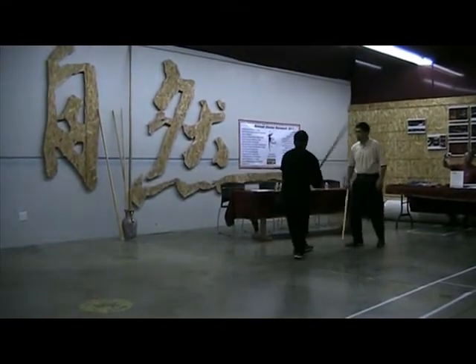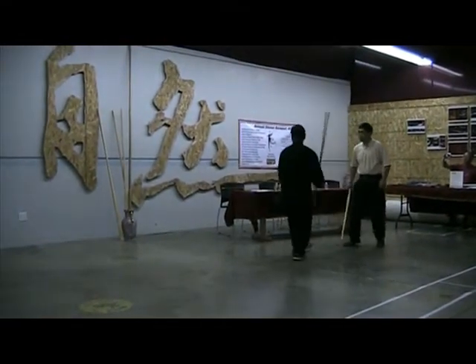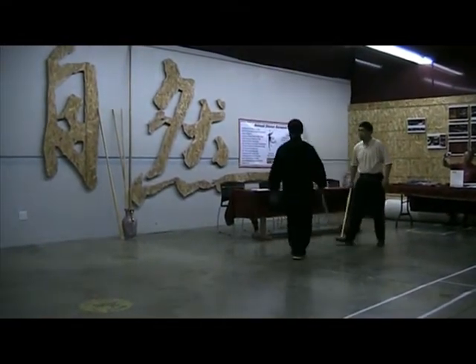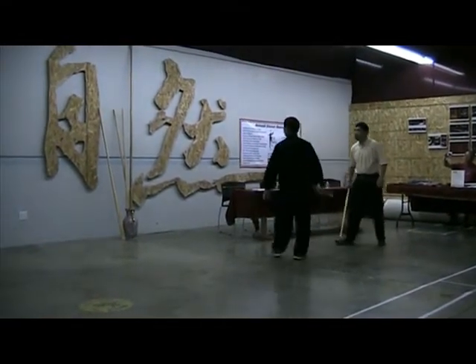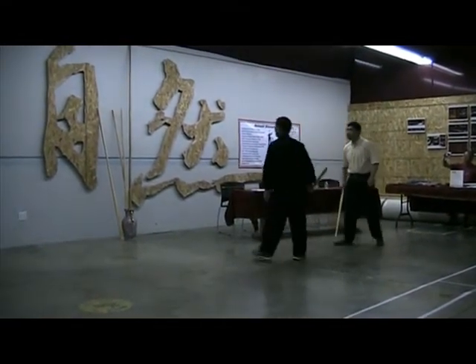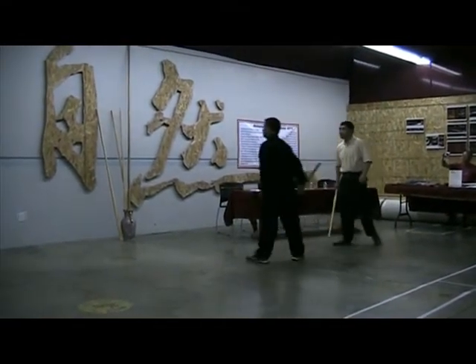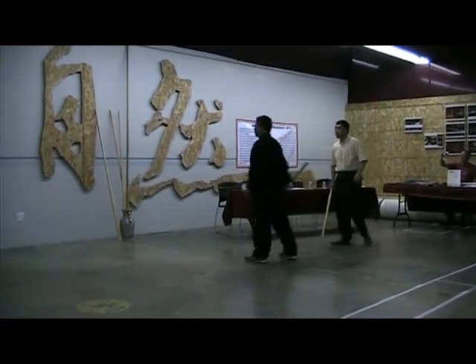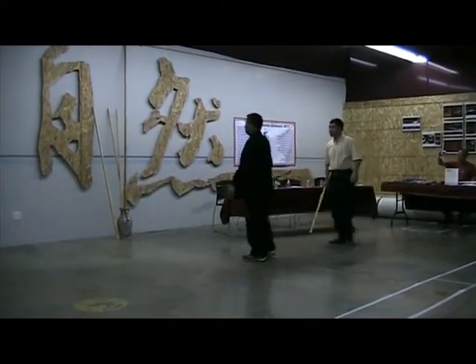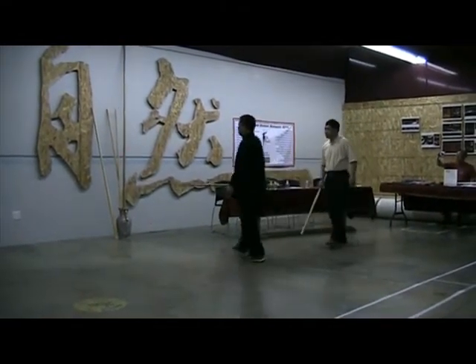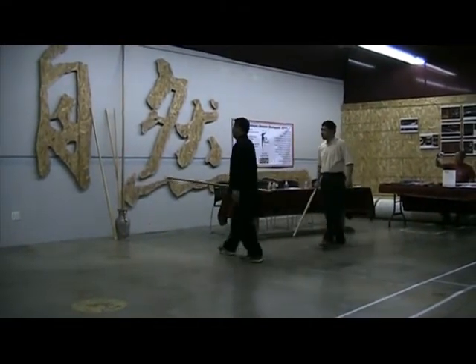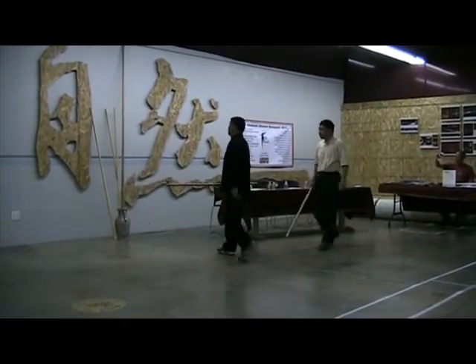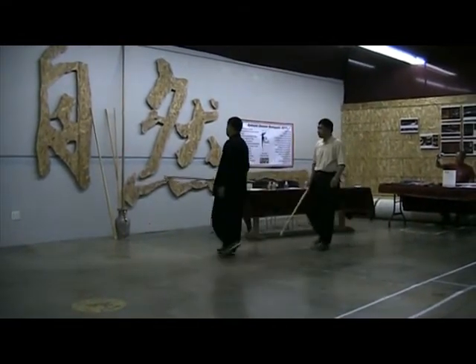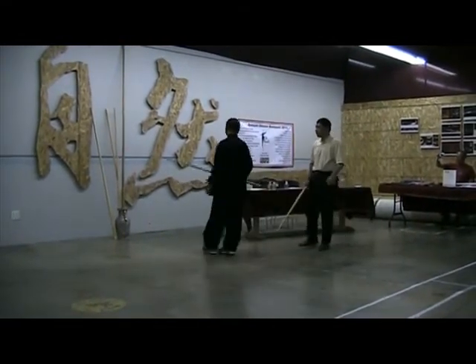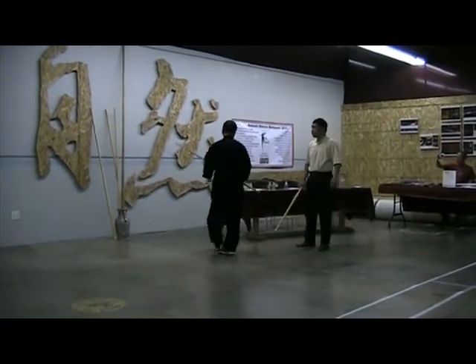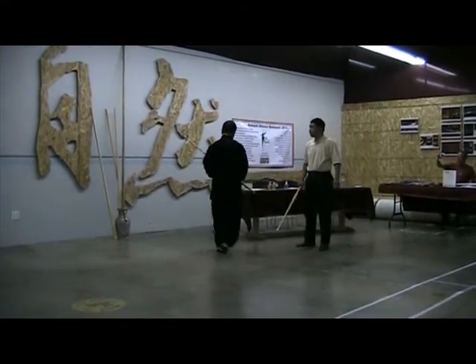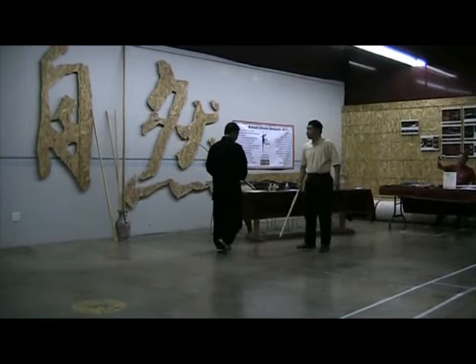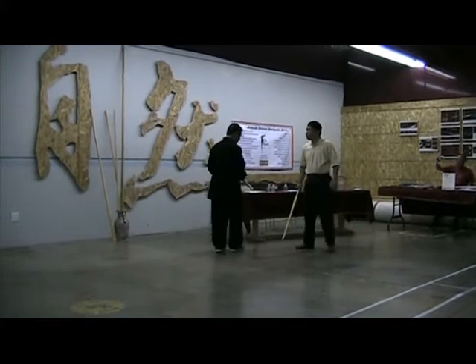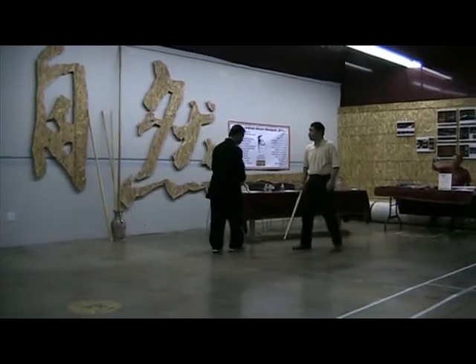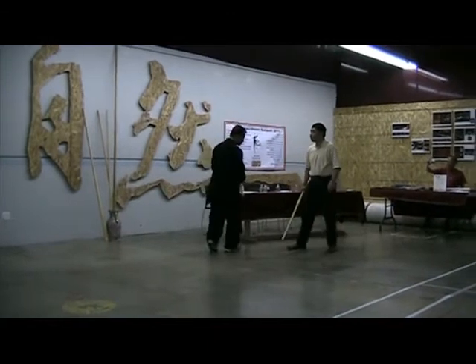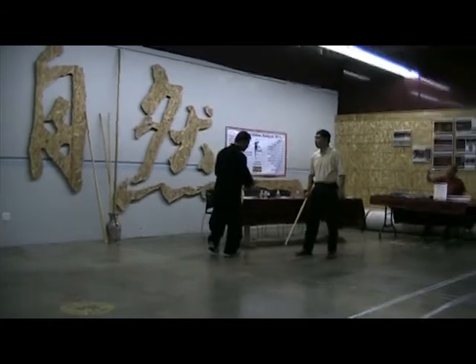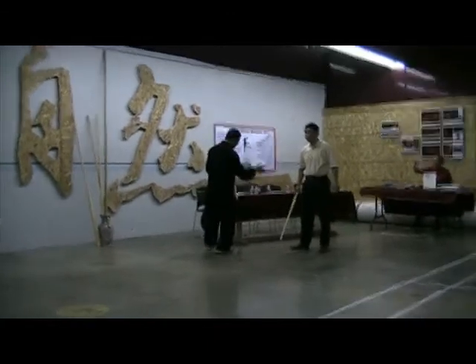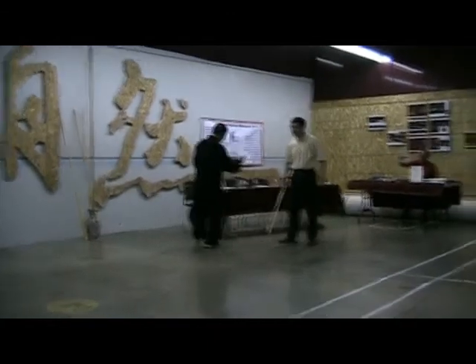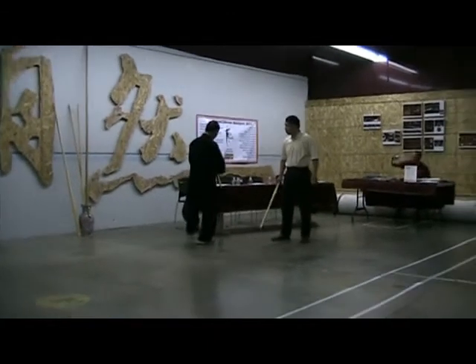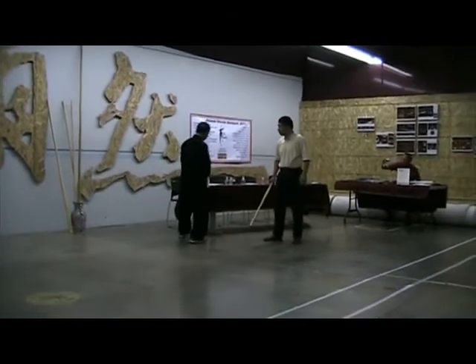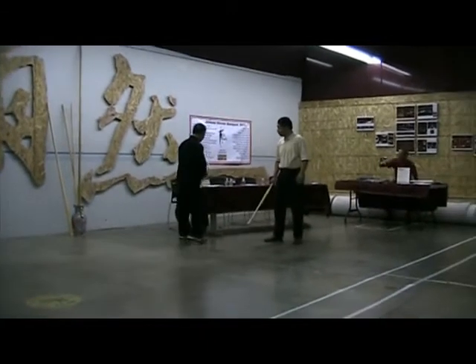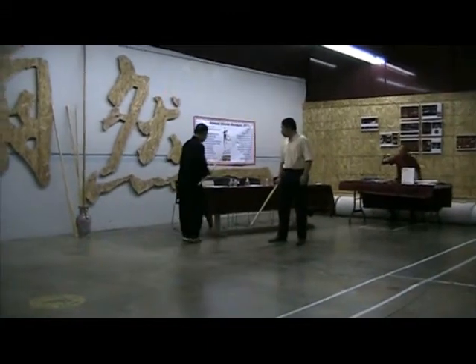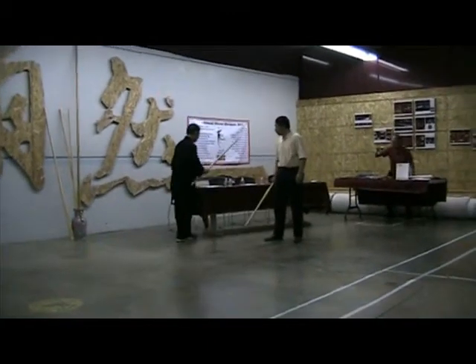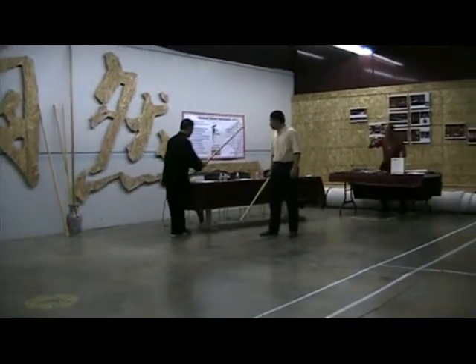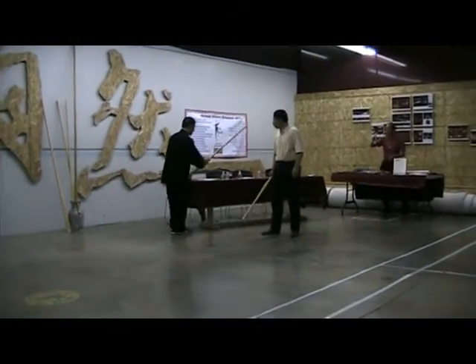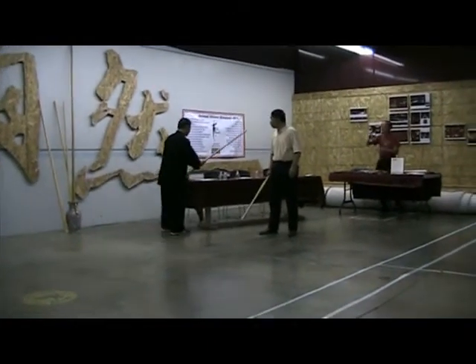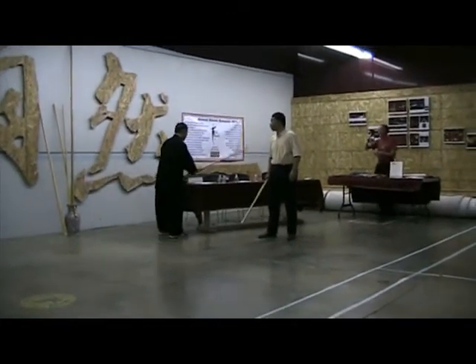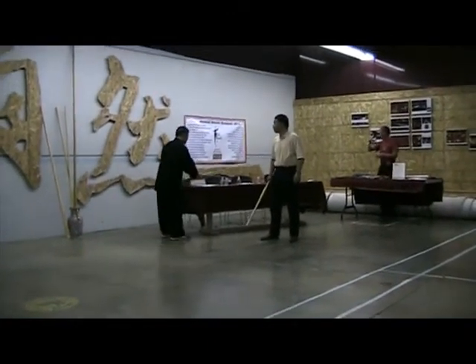These are the first few movements from the routine you guys just saw, and that's some of the applications available.